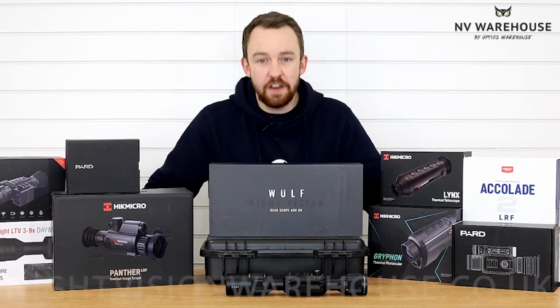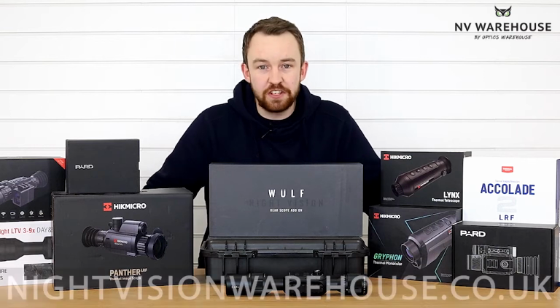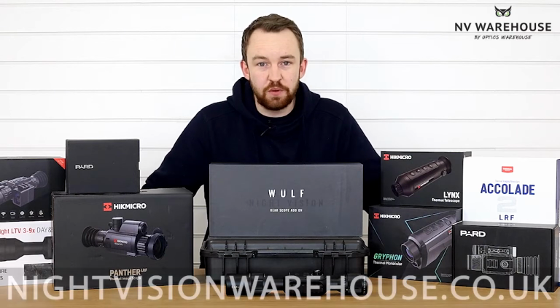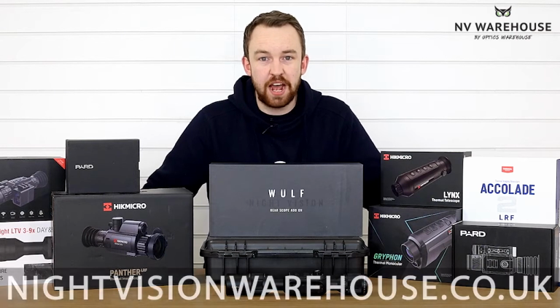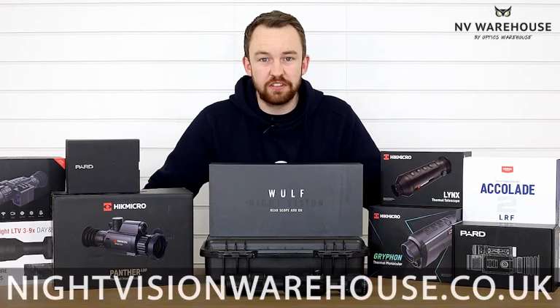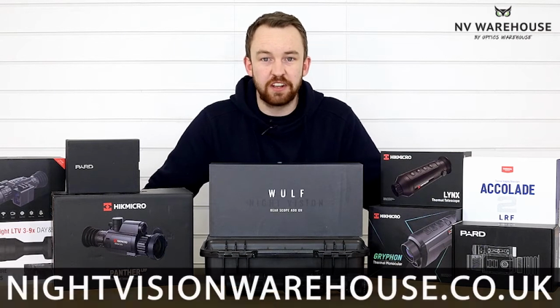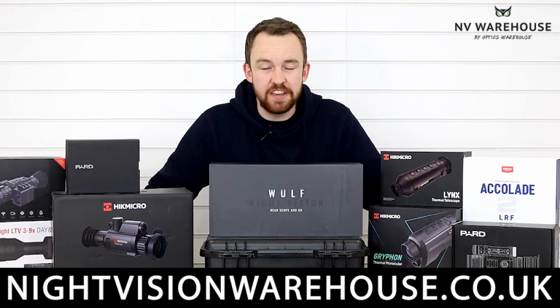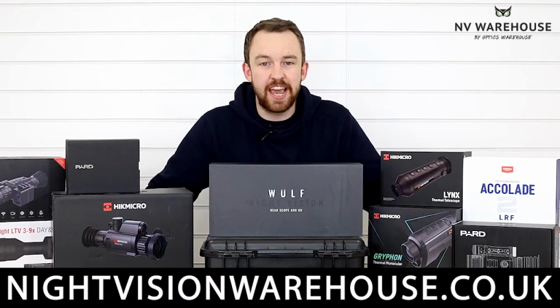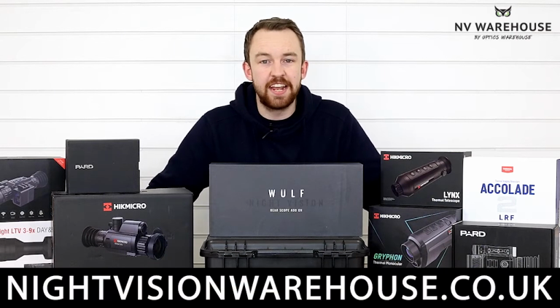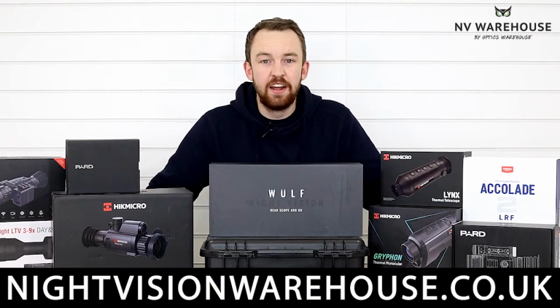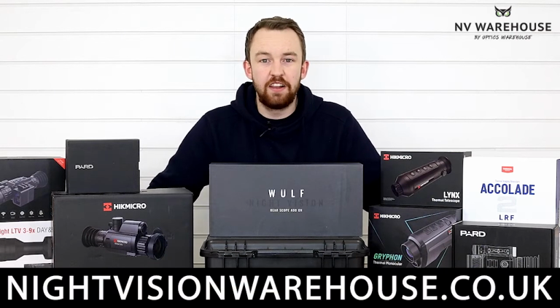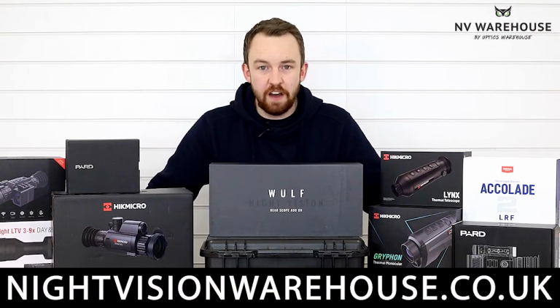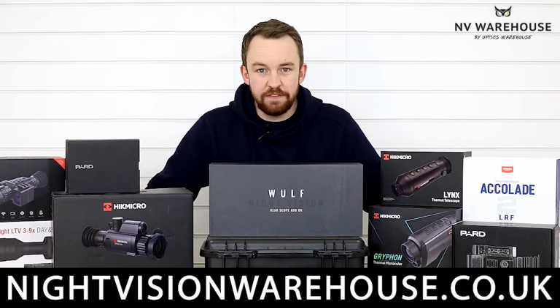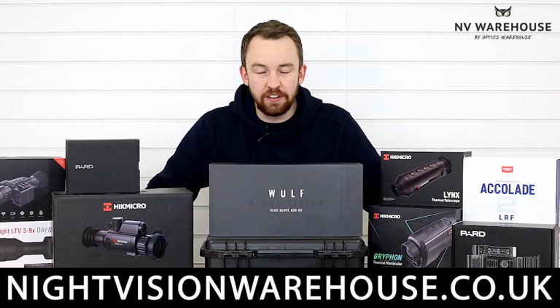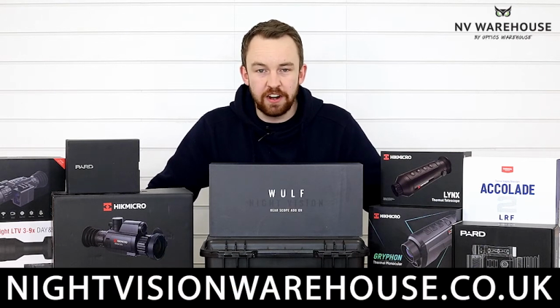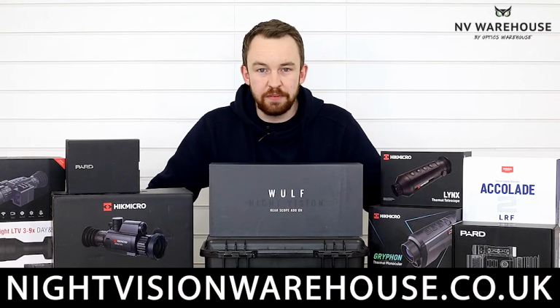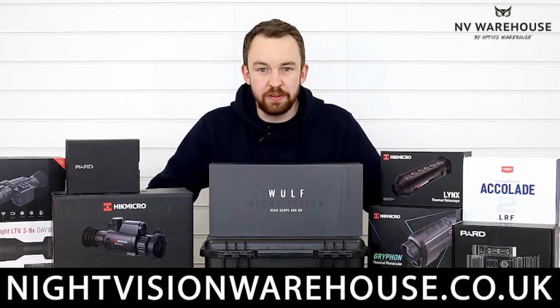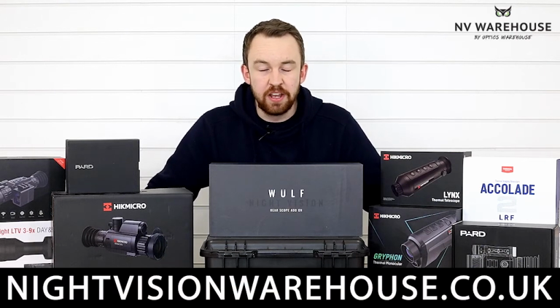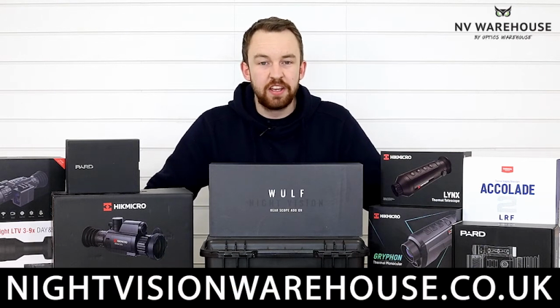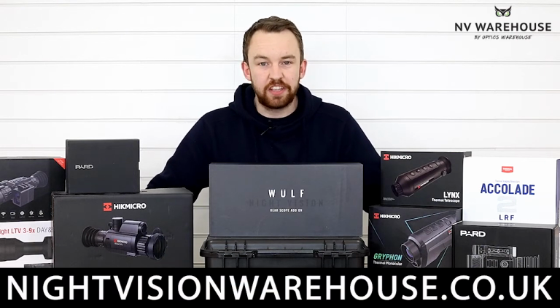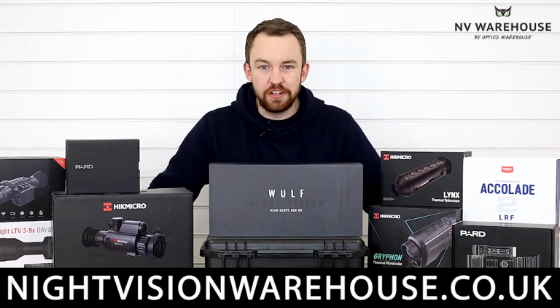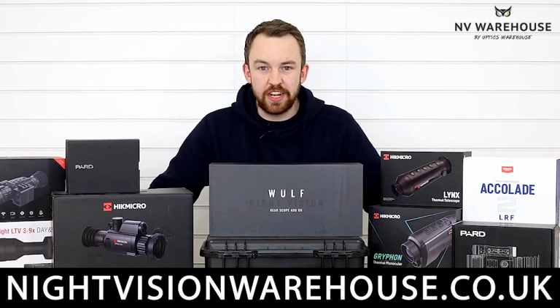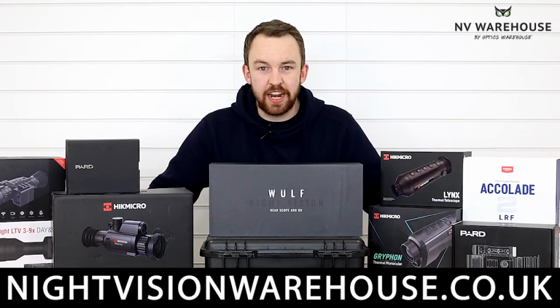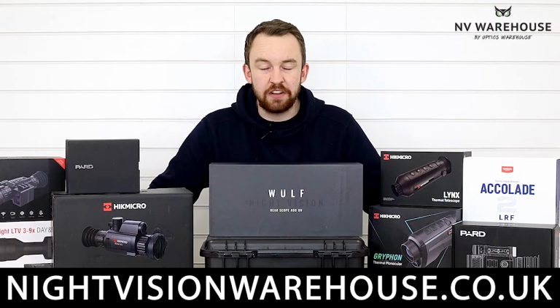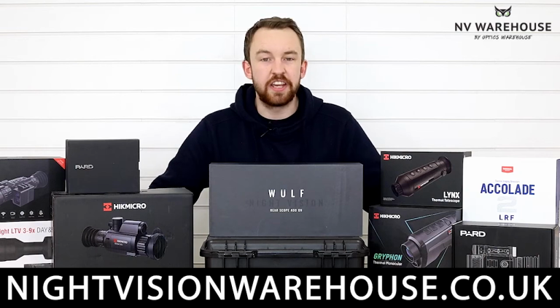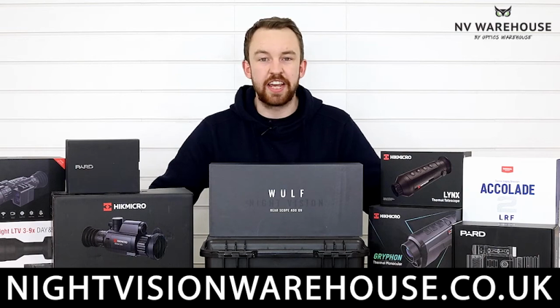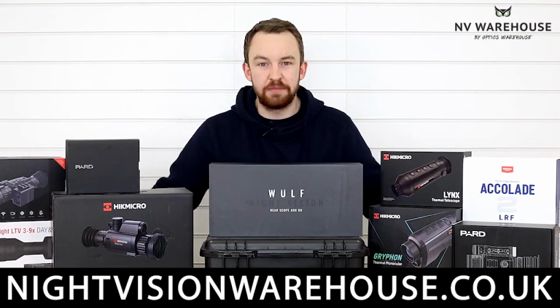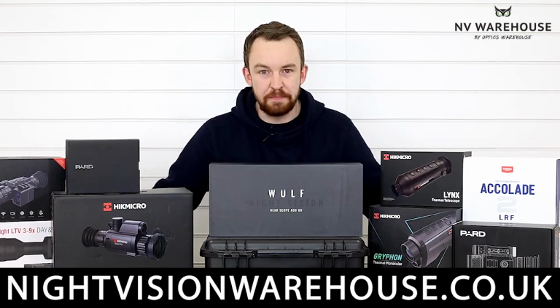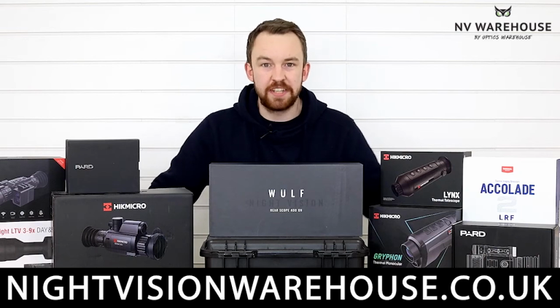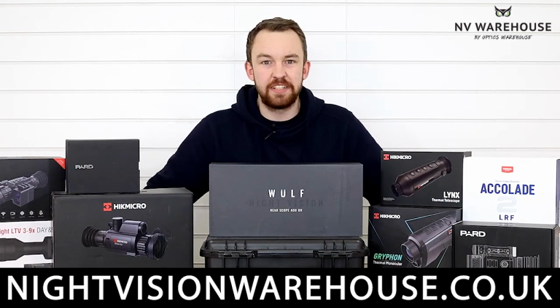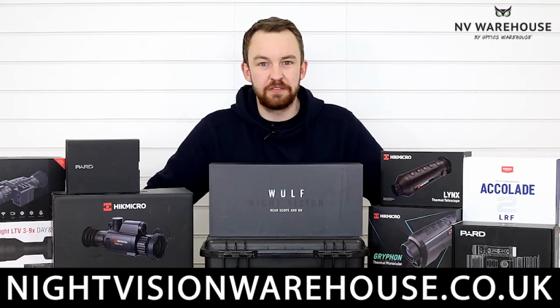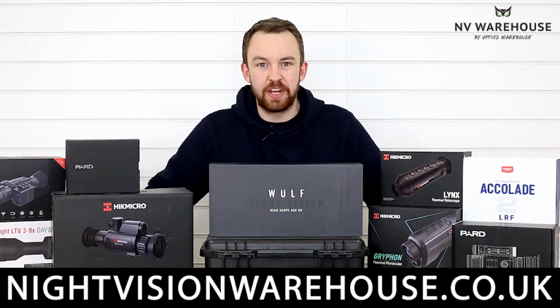So guys, that's just a brief introduction. We're doing nightvisionwarehouse.co.uk live online at the moment — go and check it out, you're going to get some of the best deals available.